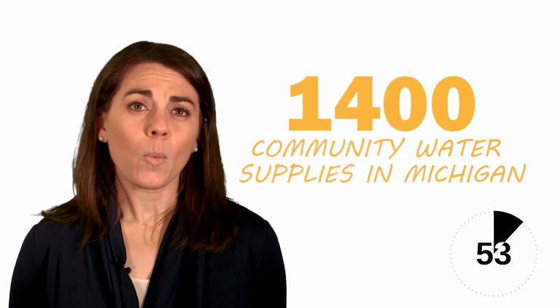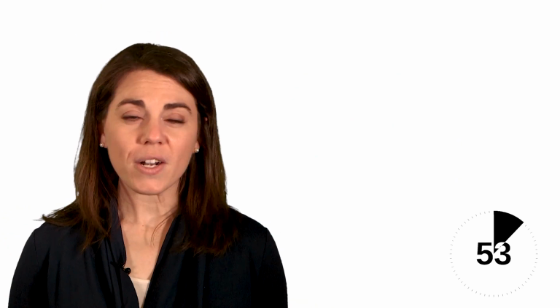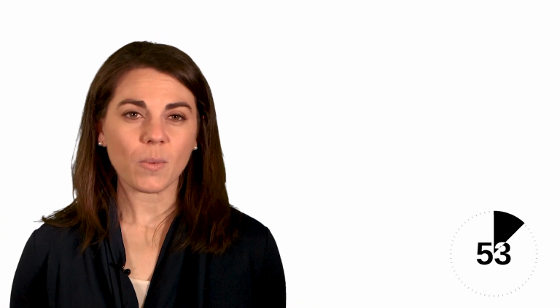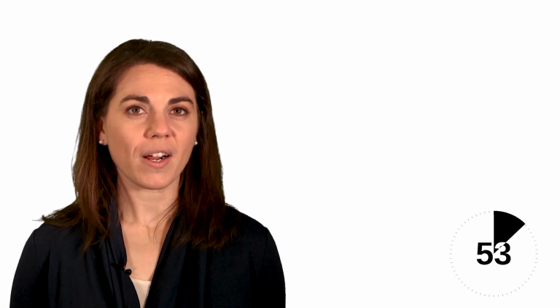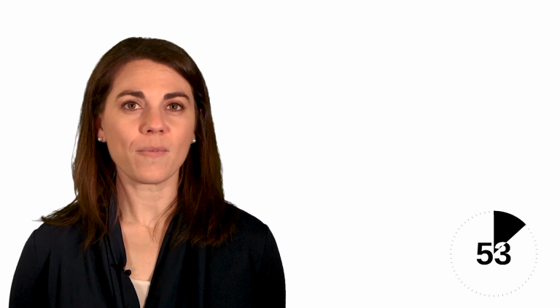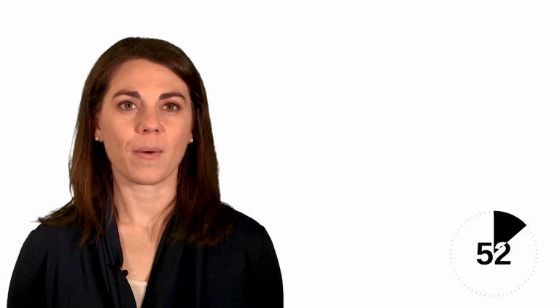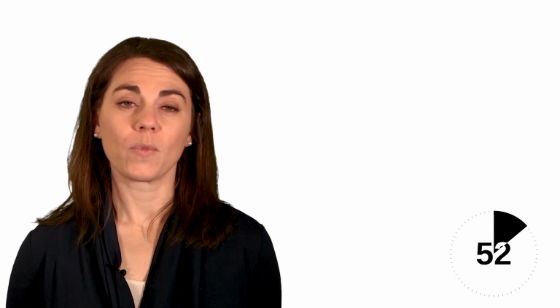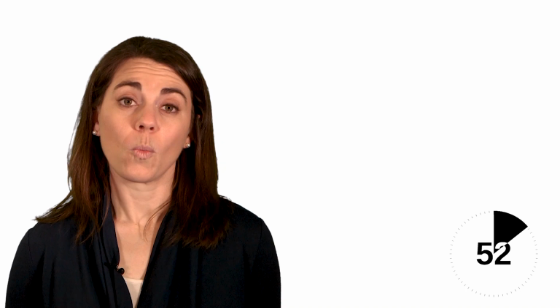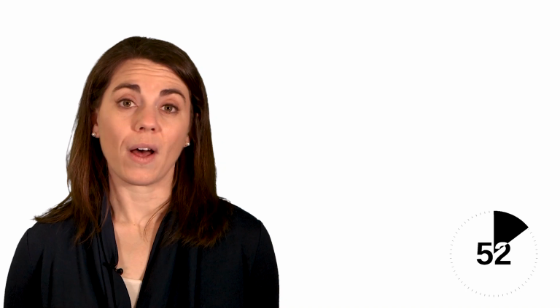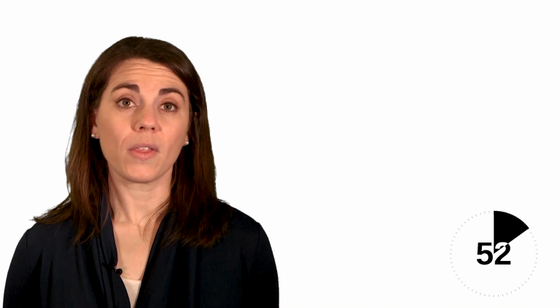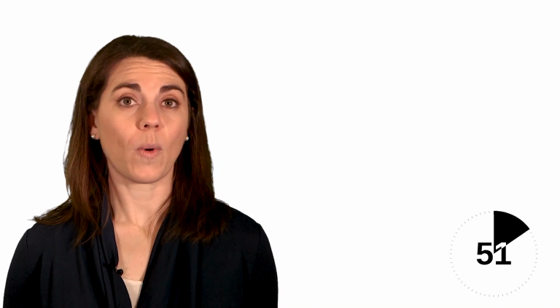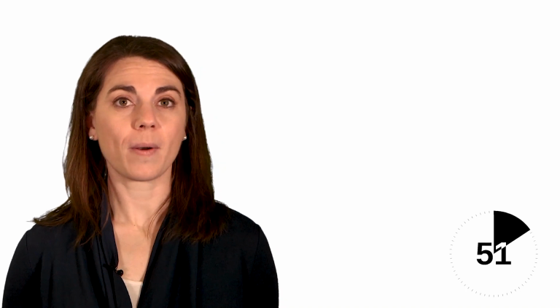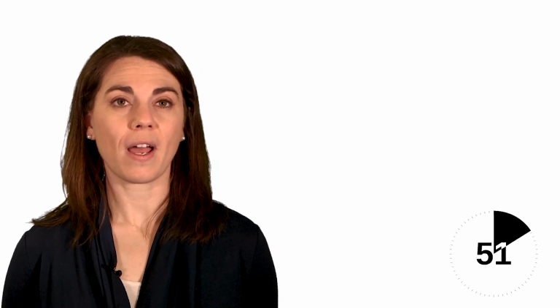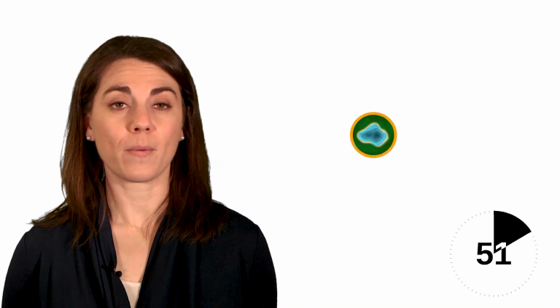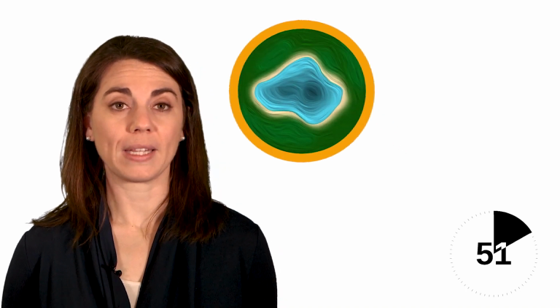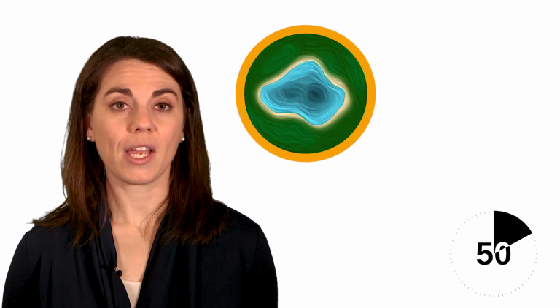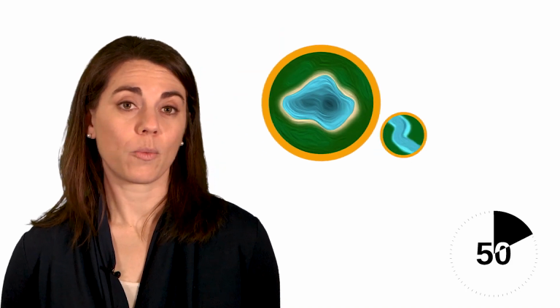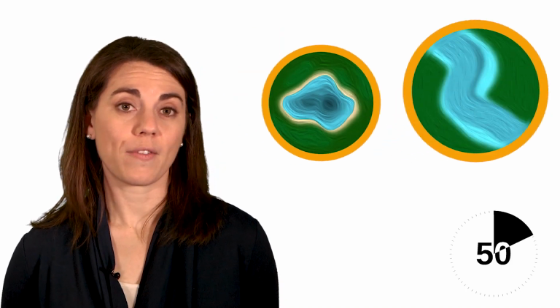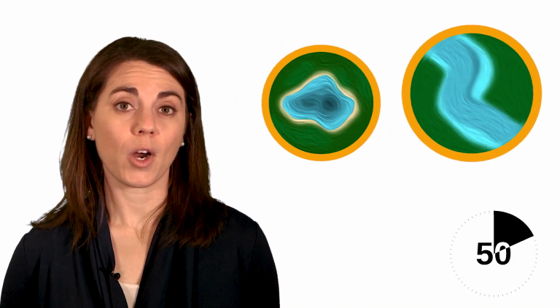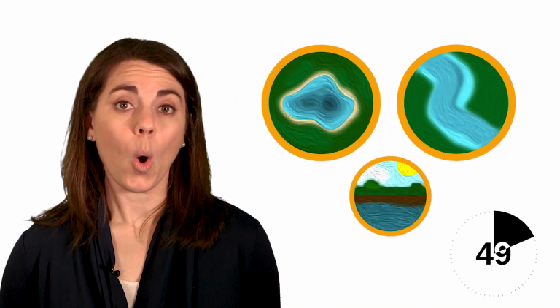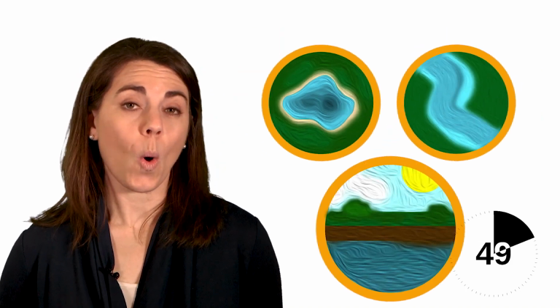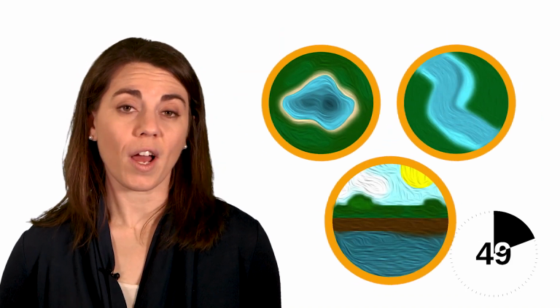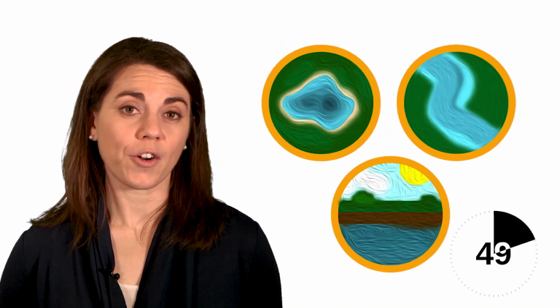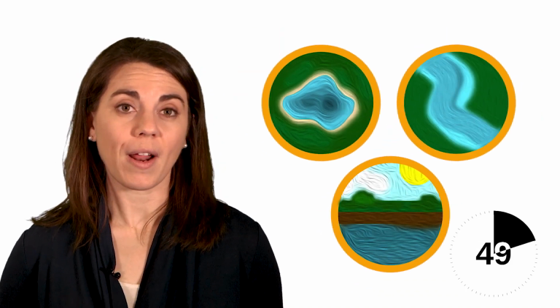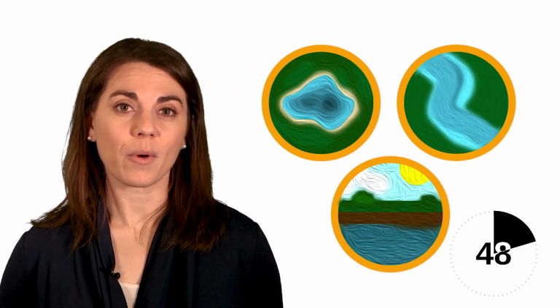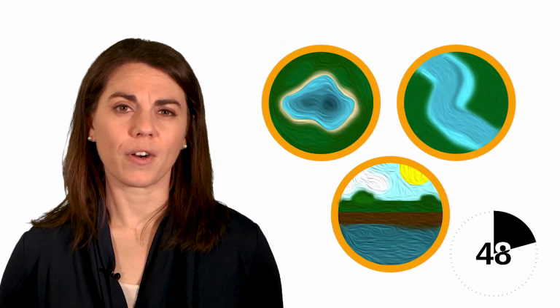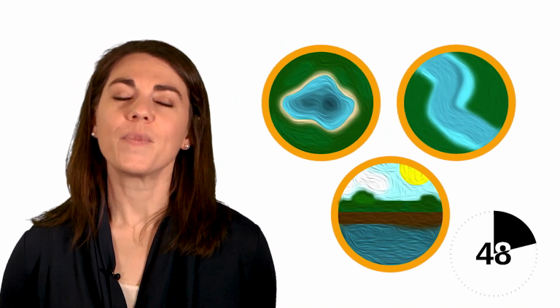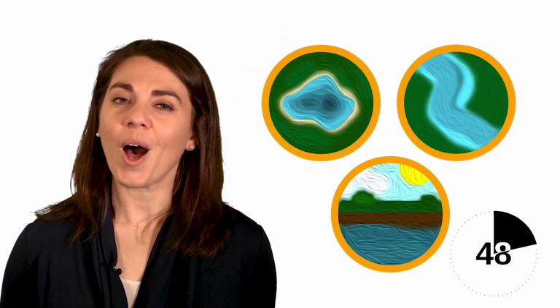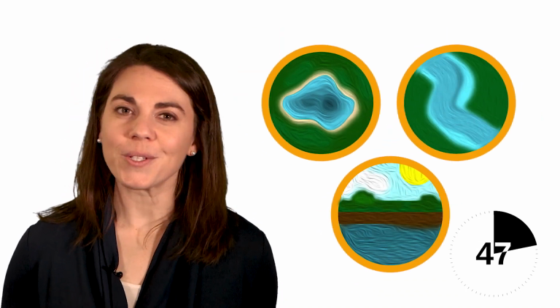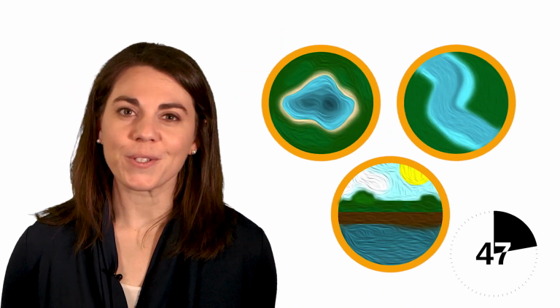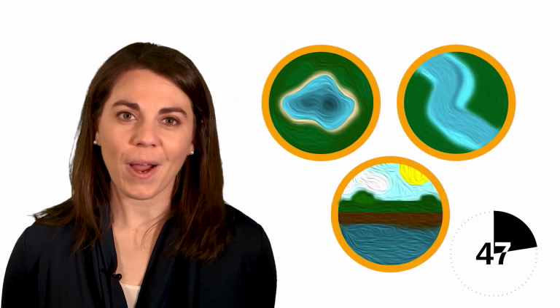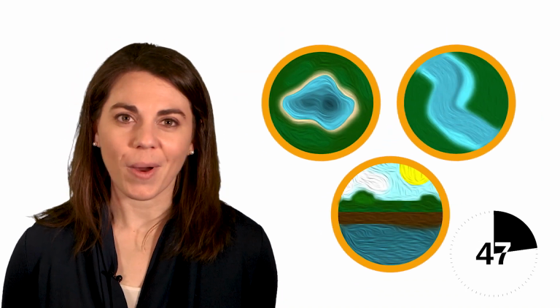But where does the water come from? Well, the water may come from a lake, river, or an underground aquifer, also known as groundwater.